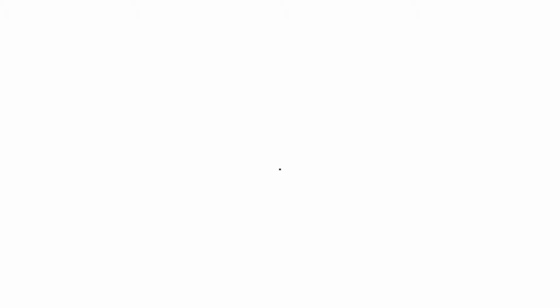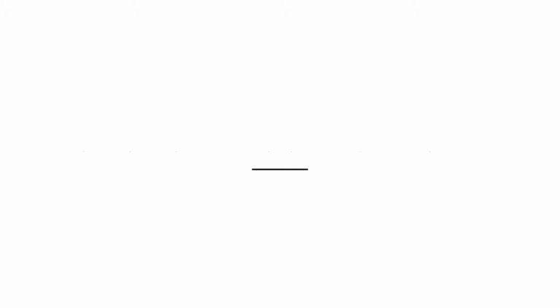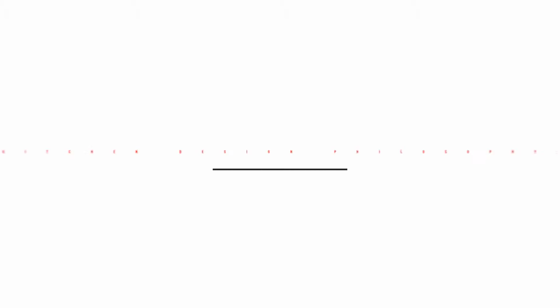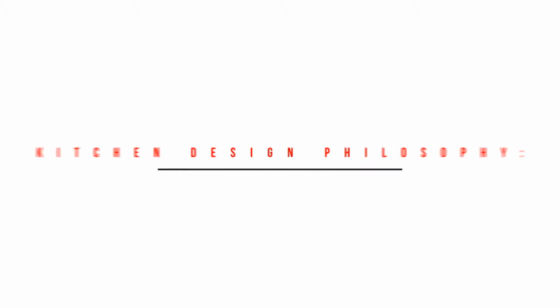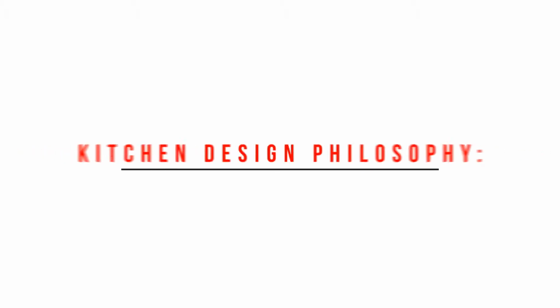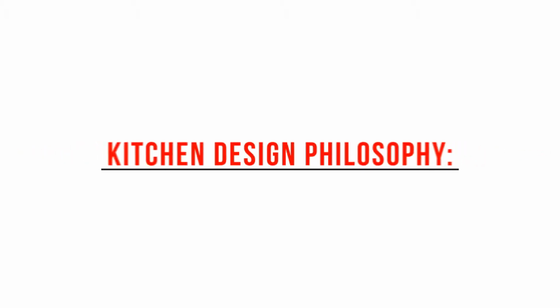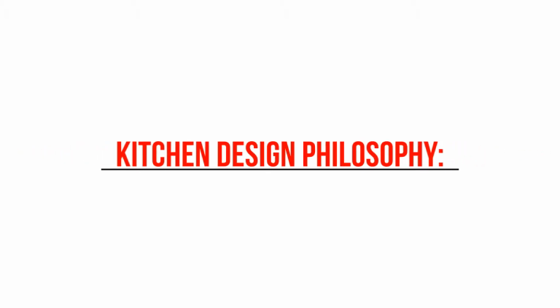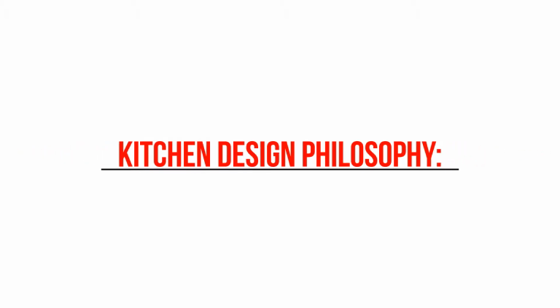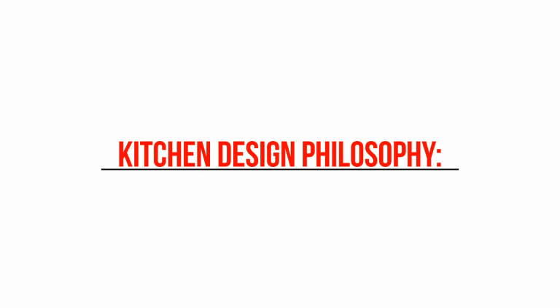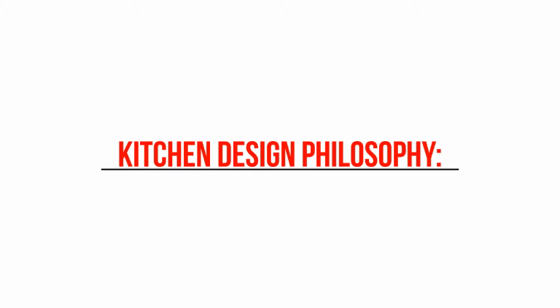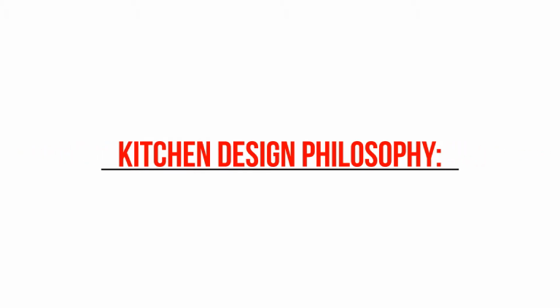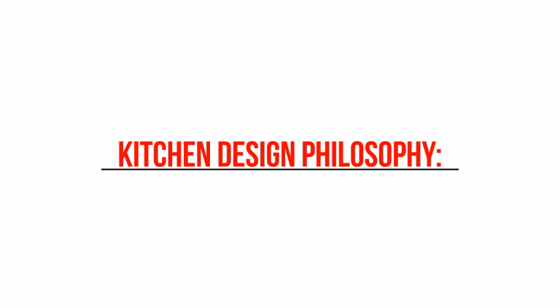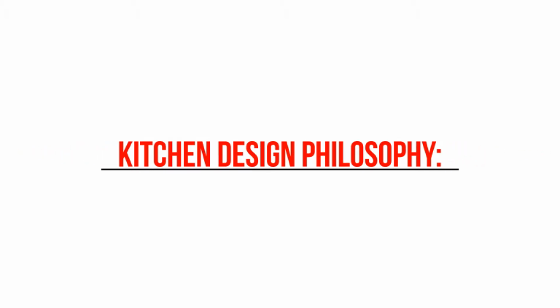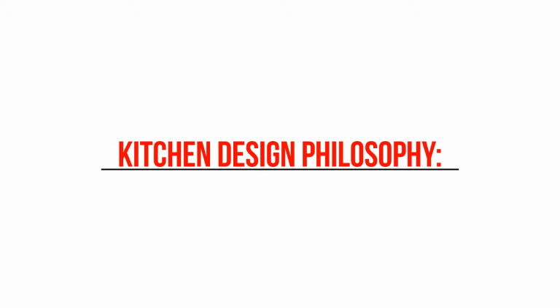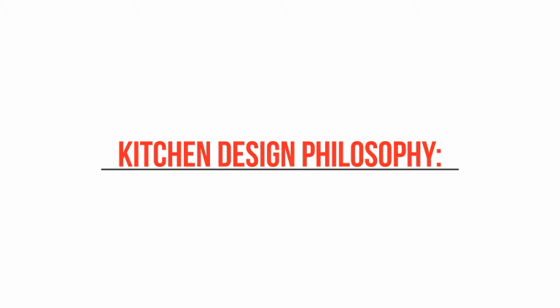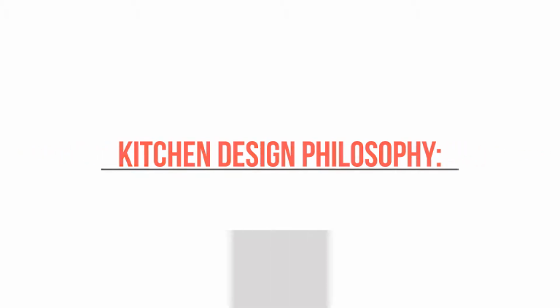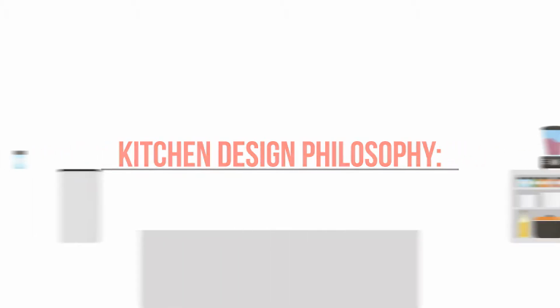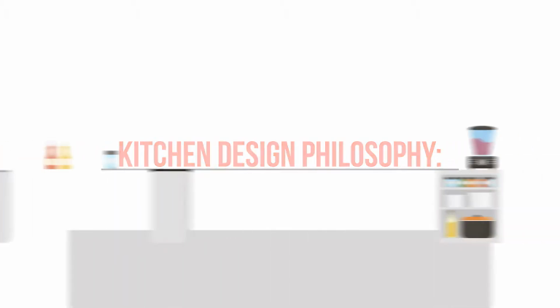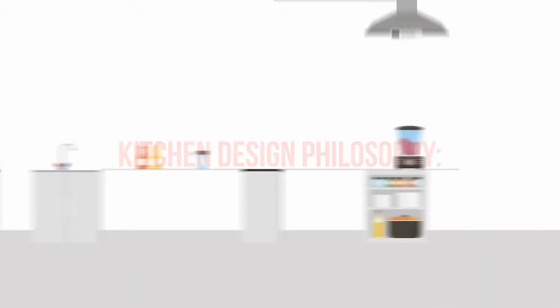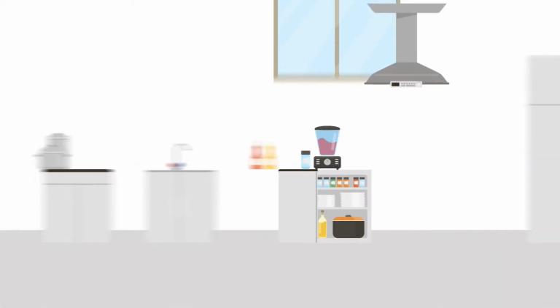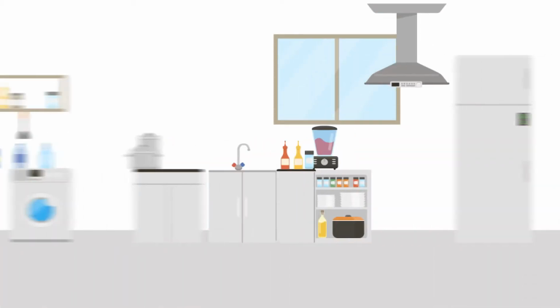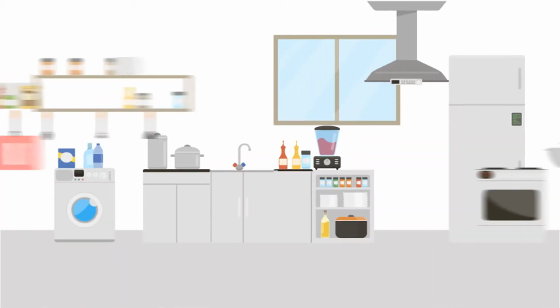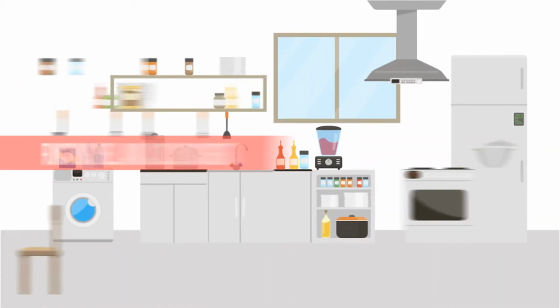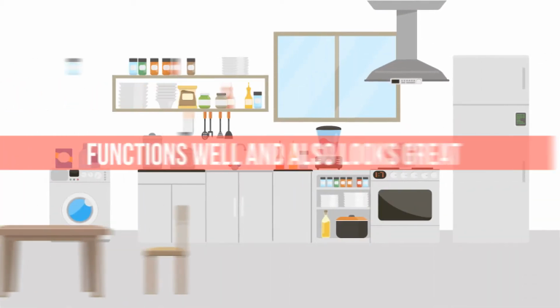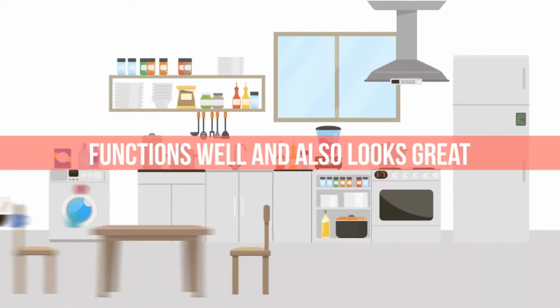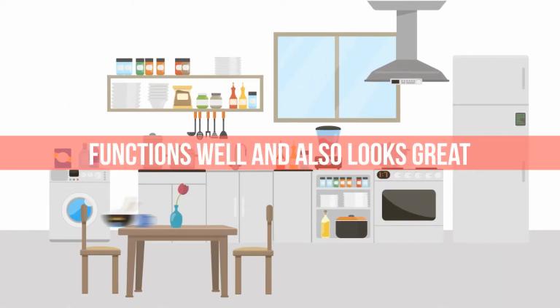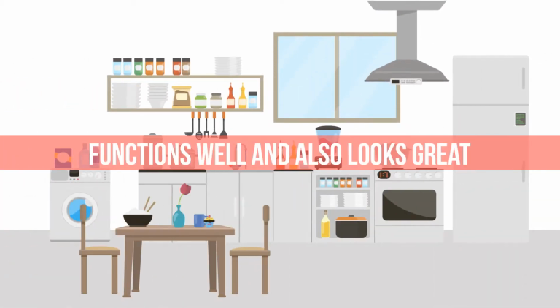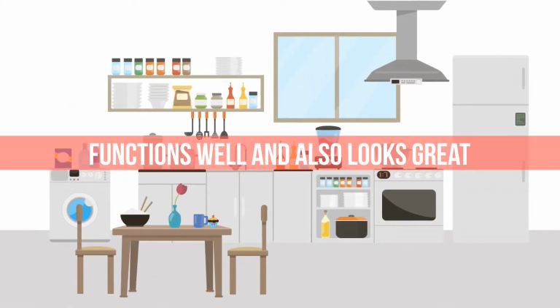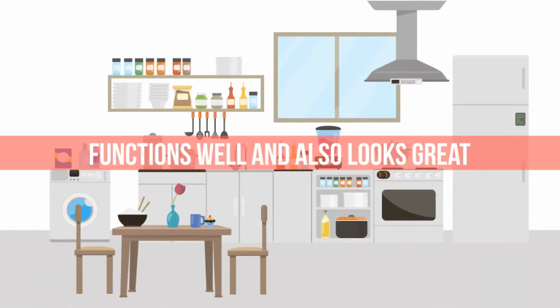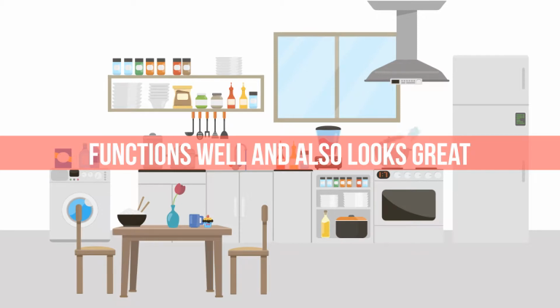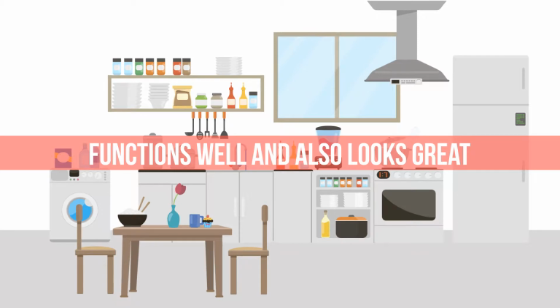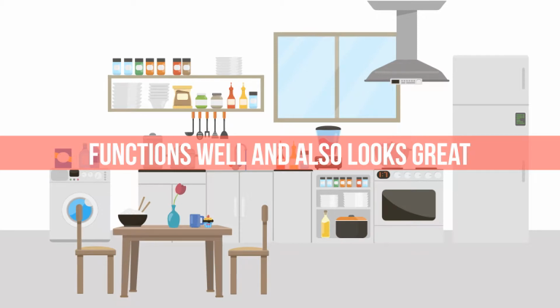A great kitchen should be a kitchen that functions well and also looks great.